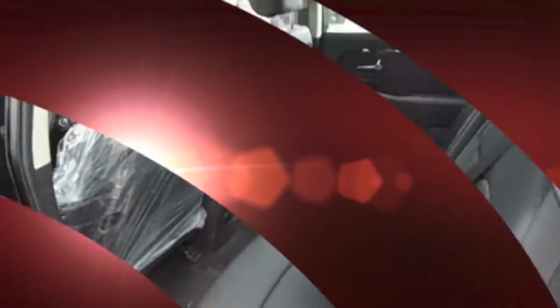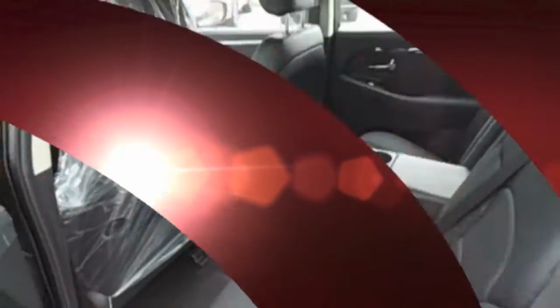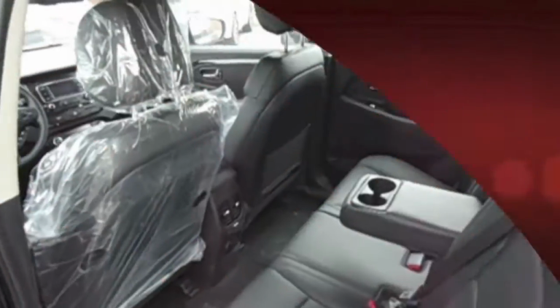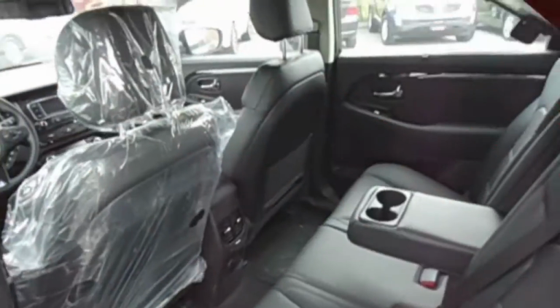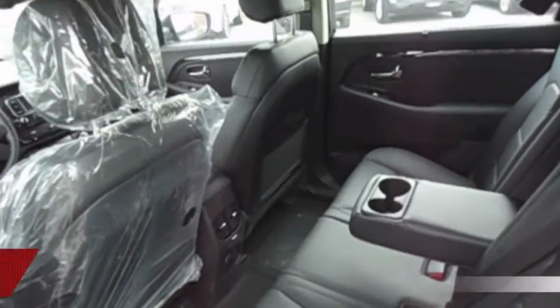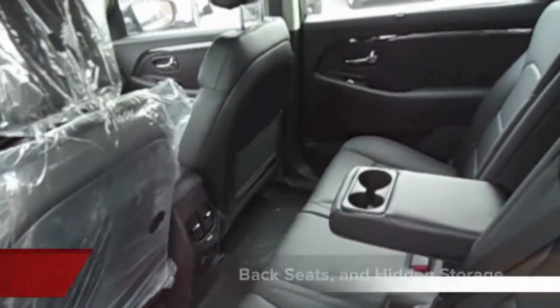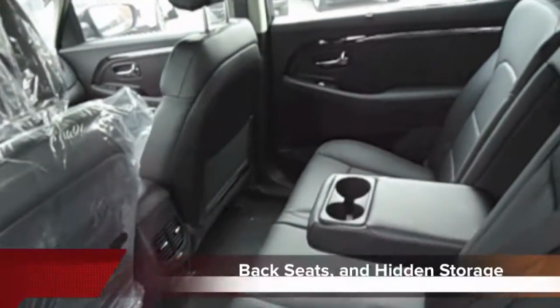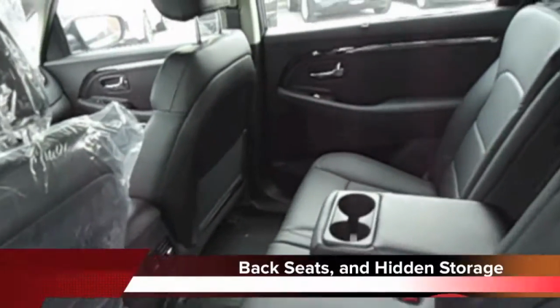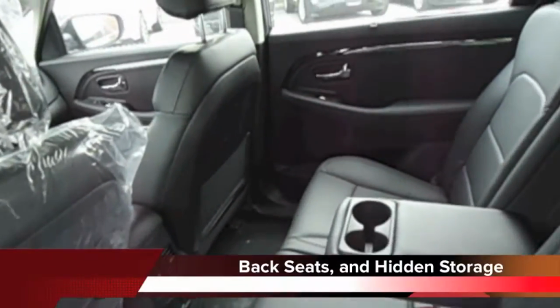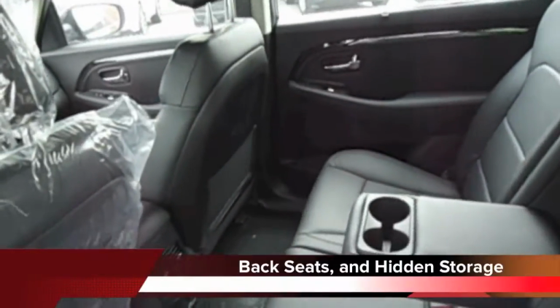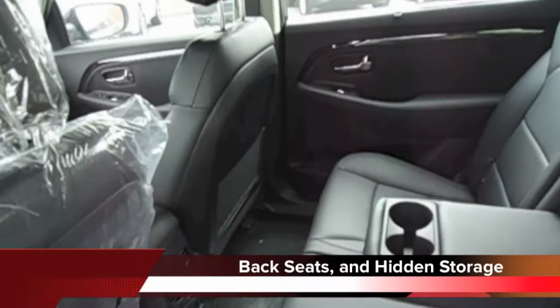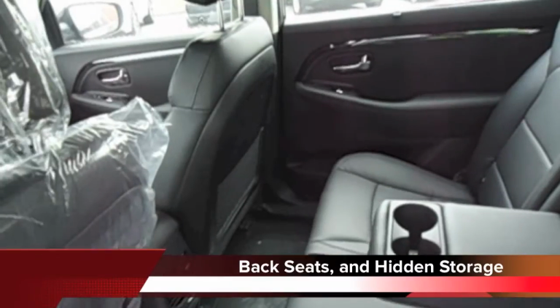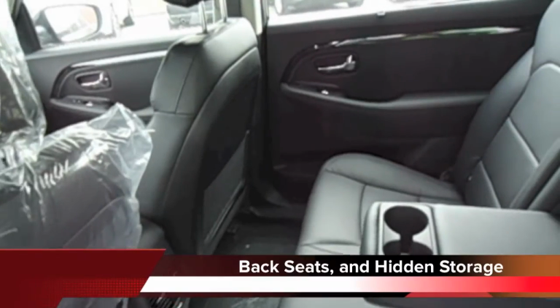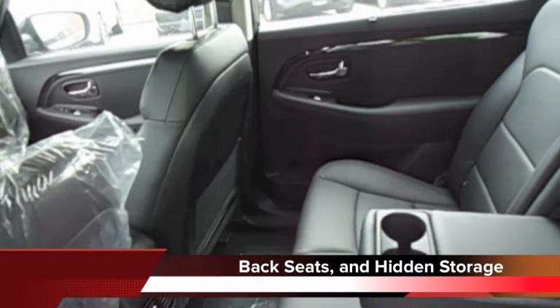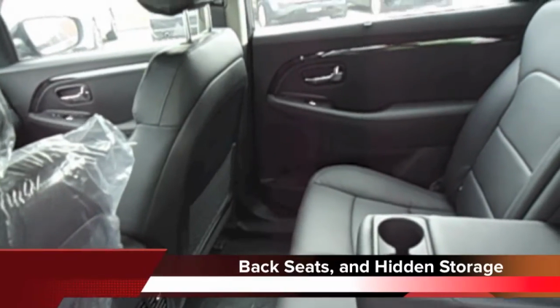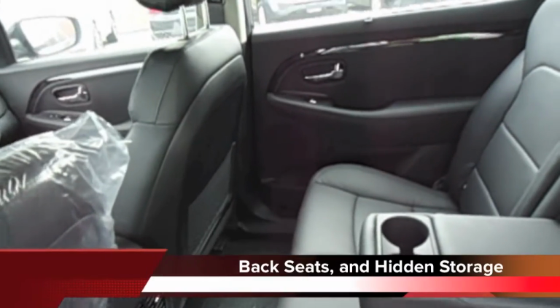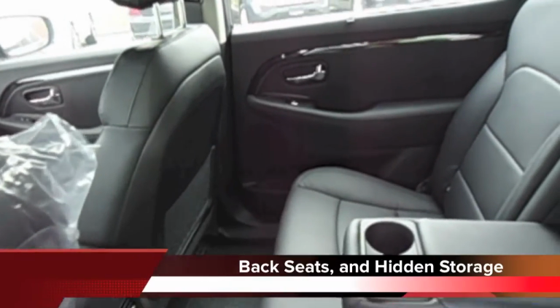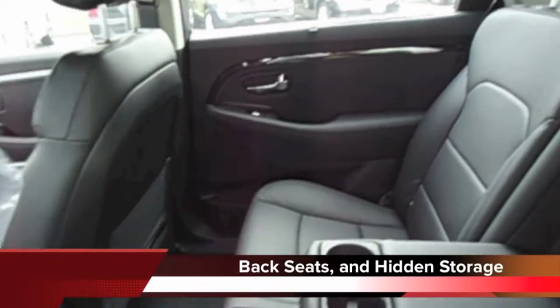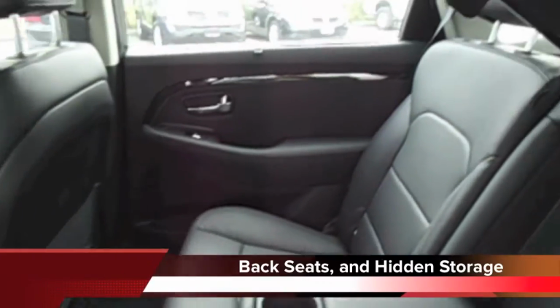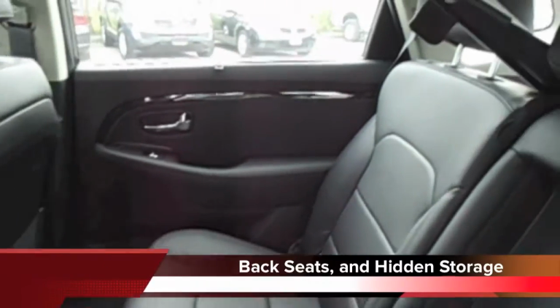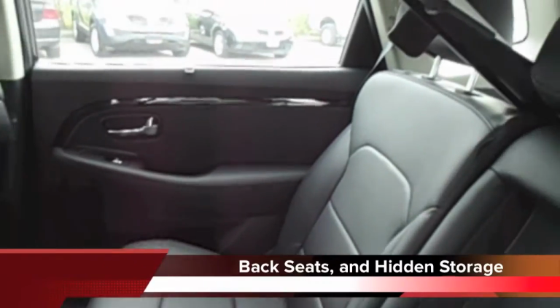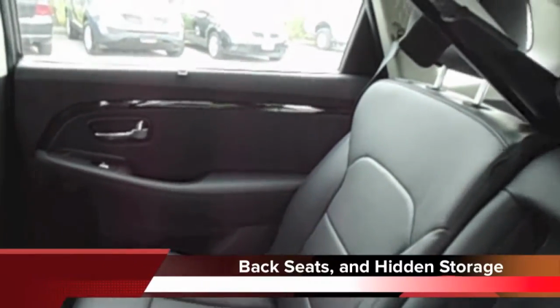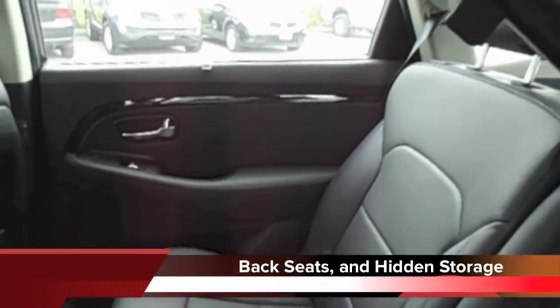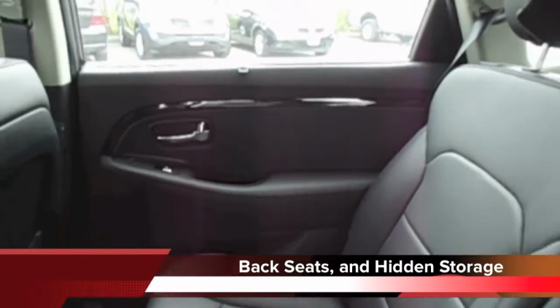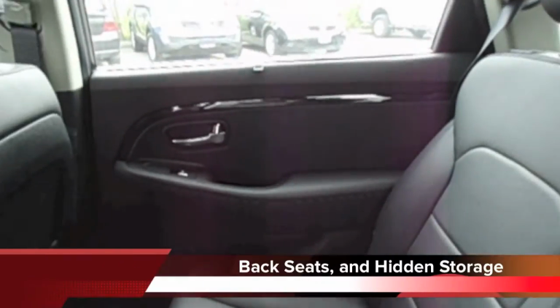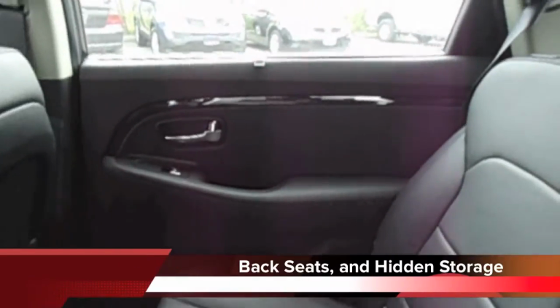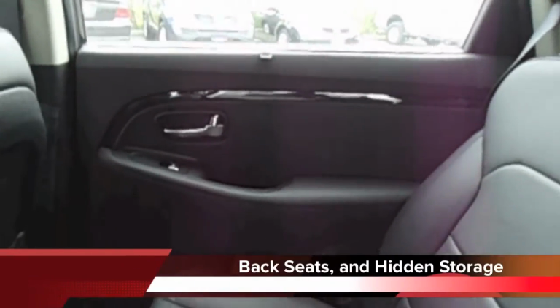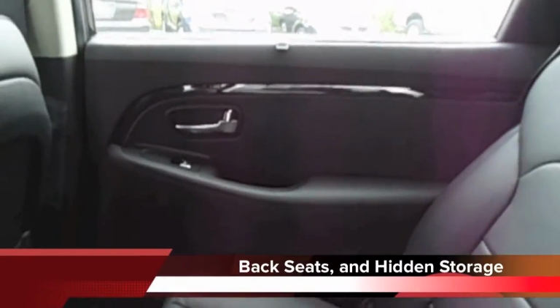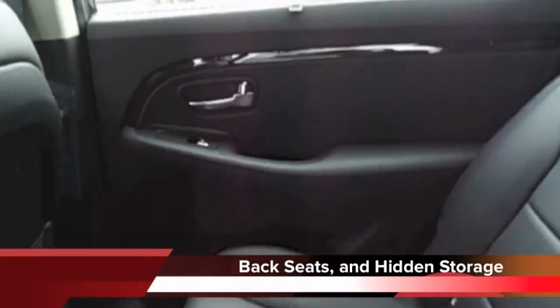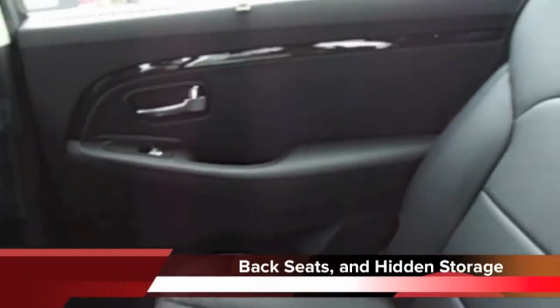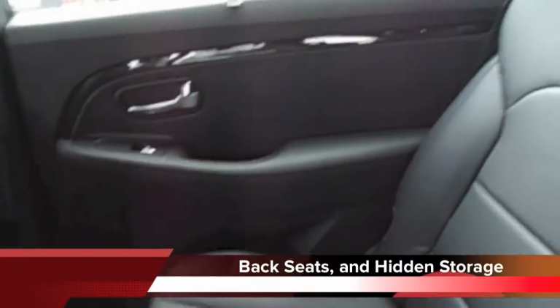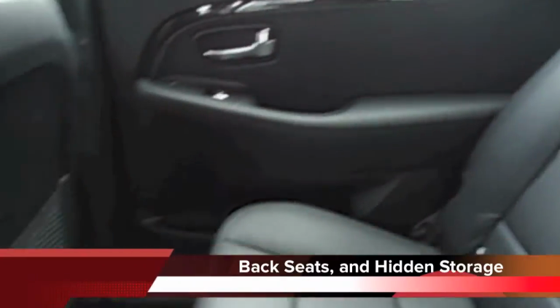Moving into the back seat, you do notice that it is all leather interior inside, both the front and the back.